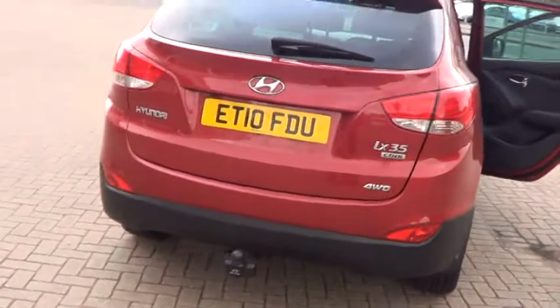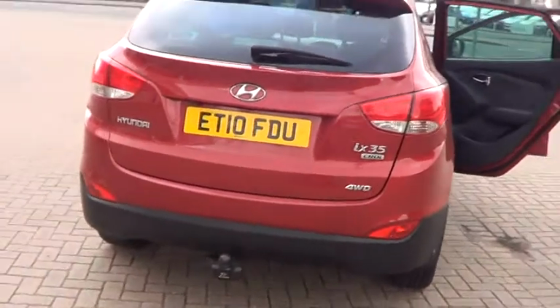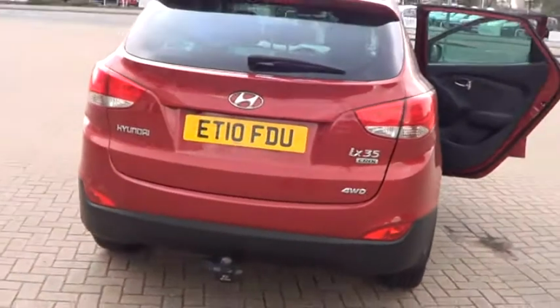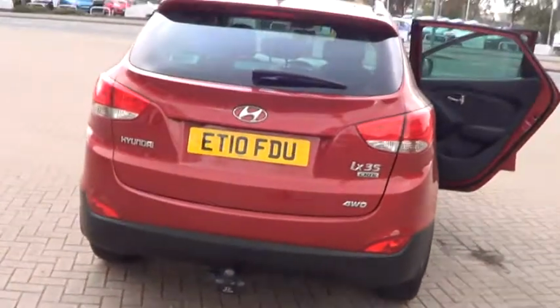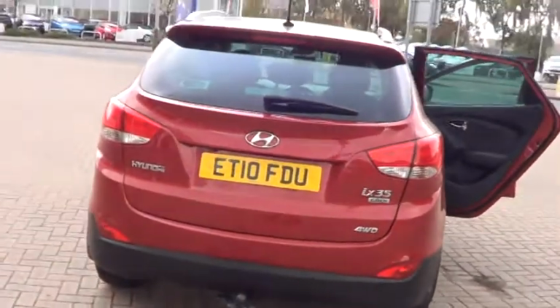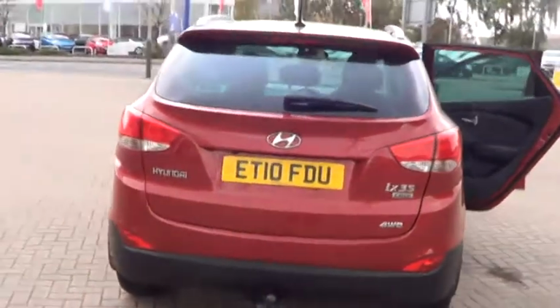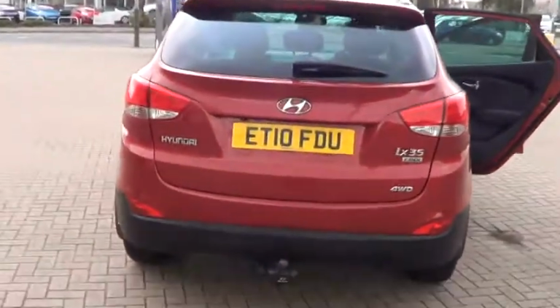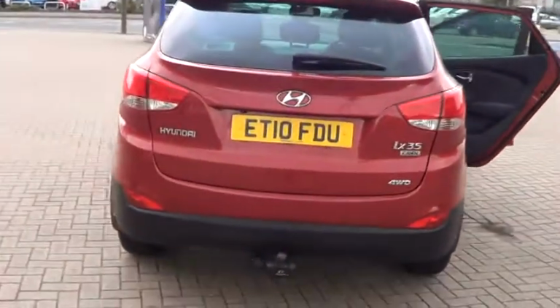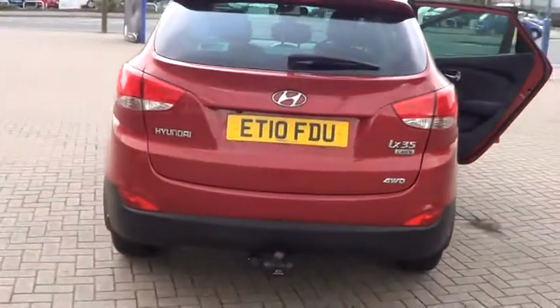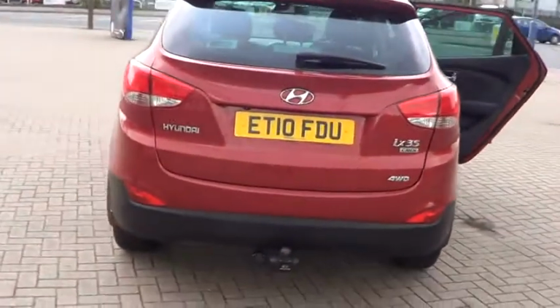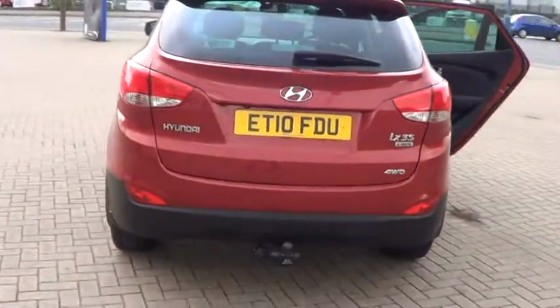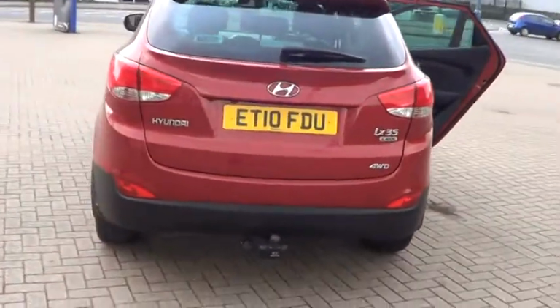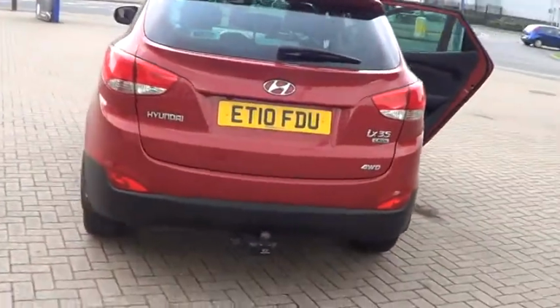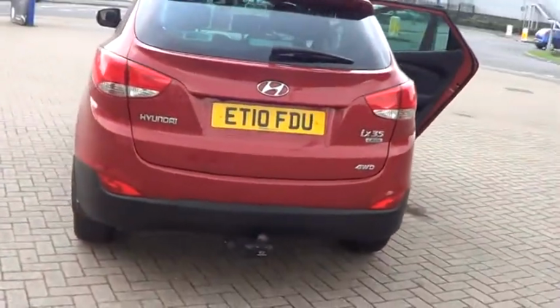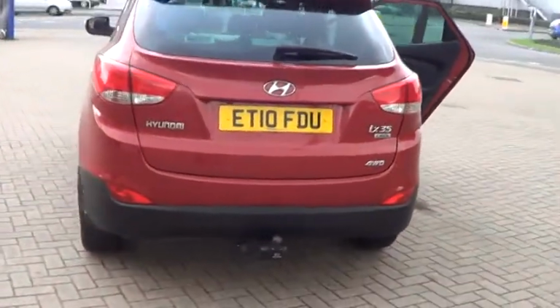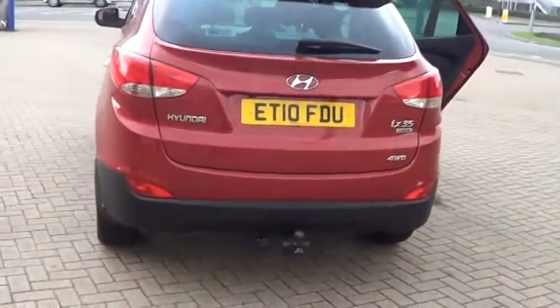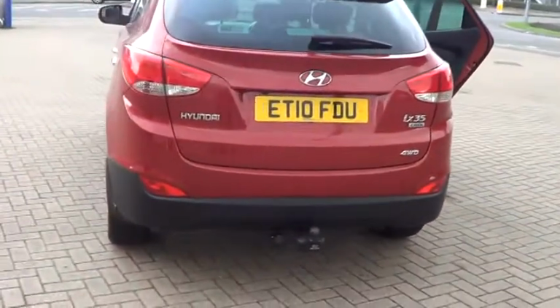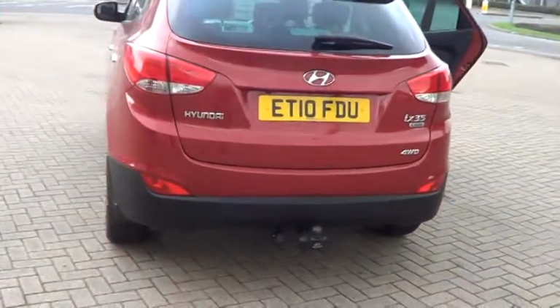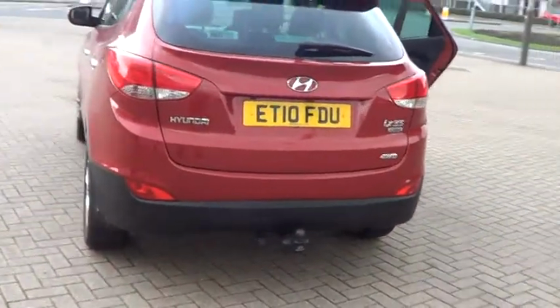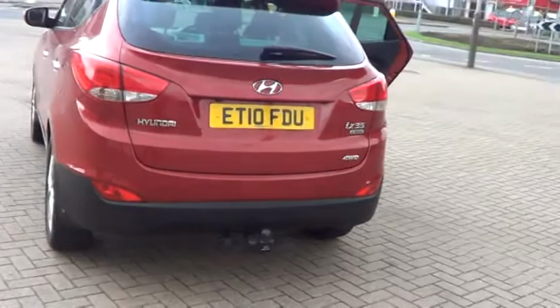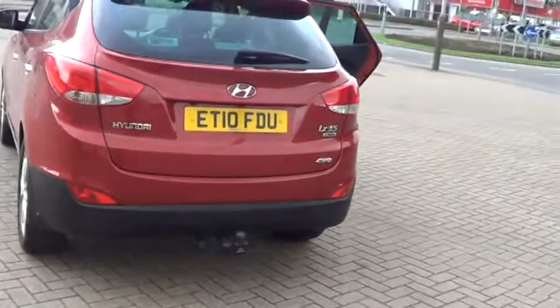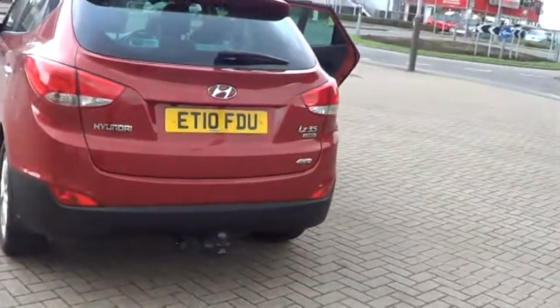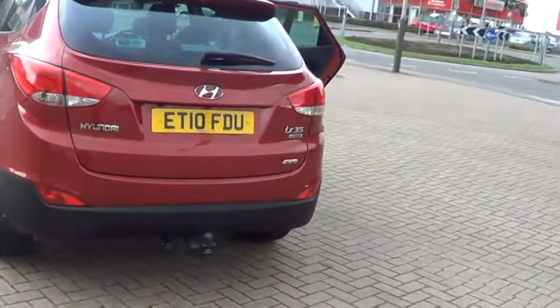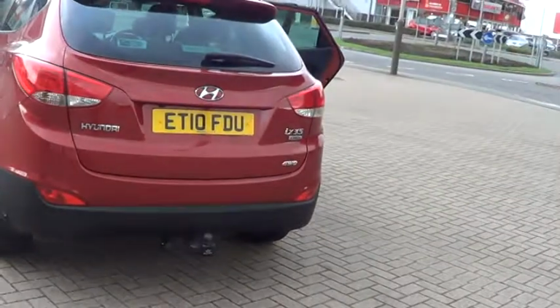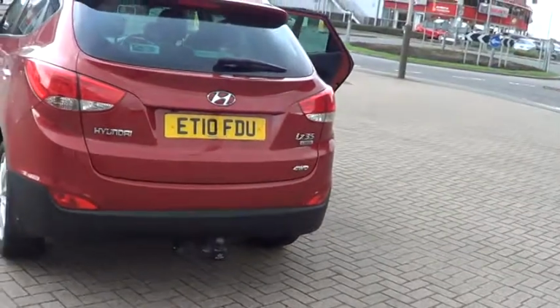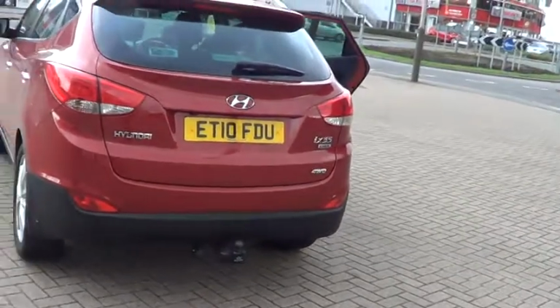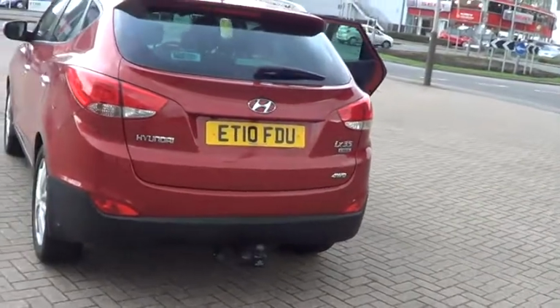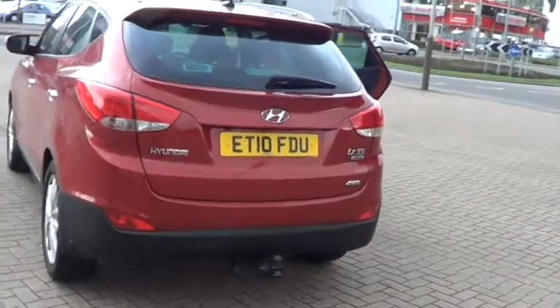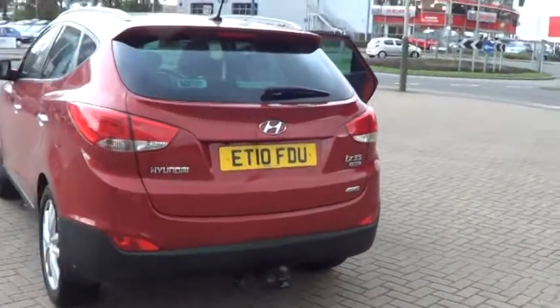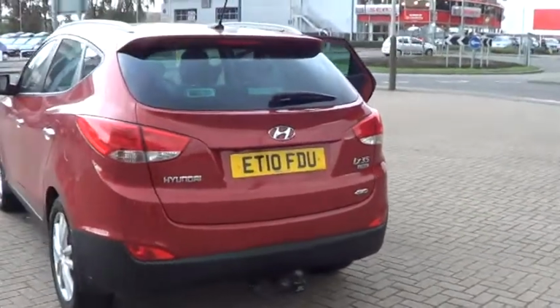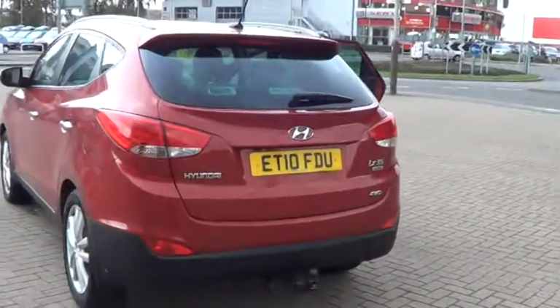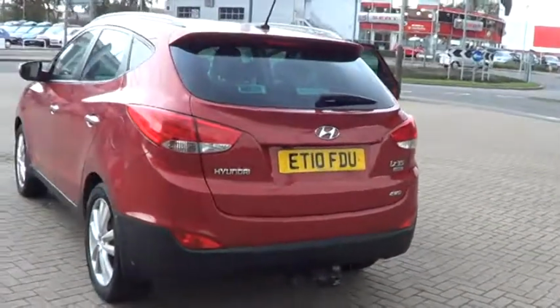Don't forget that for total peace of mind, every used car at Sturgis also has a thorough inspection and comes with a minimum of 12 months European roadside assistance.